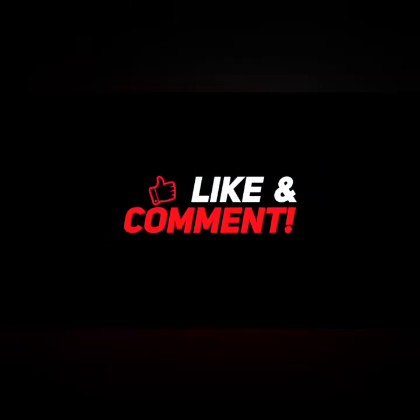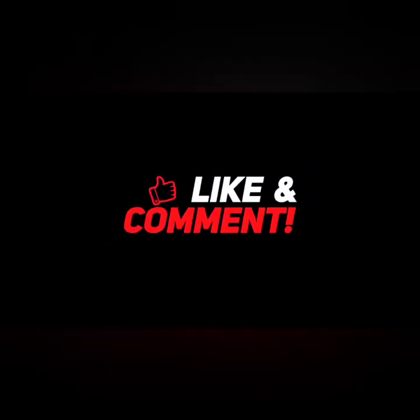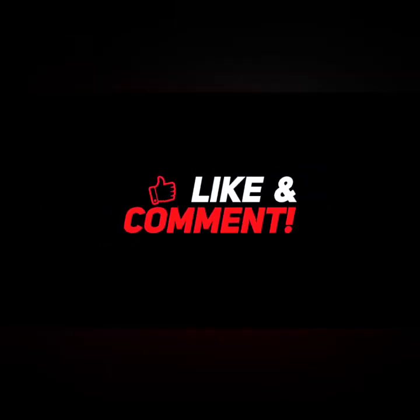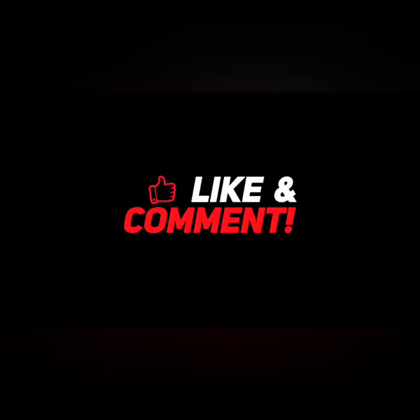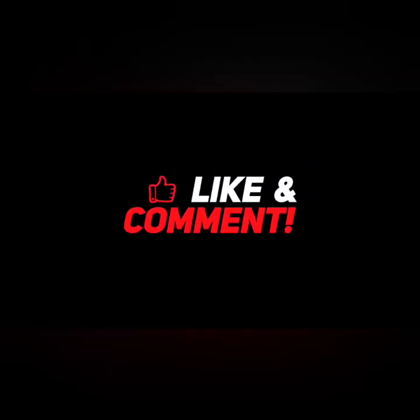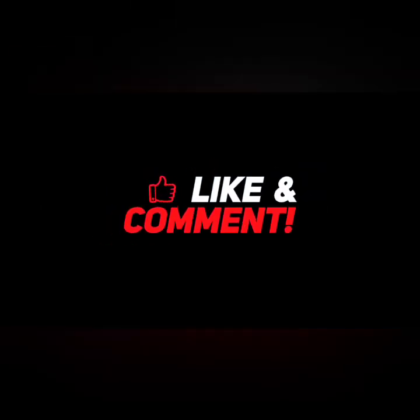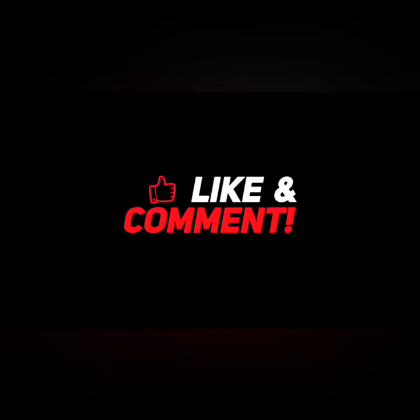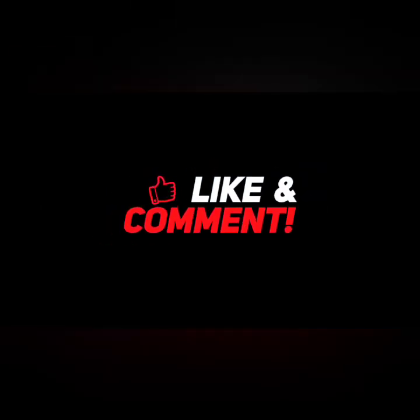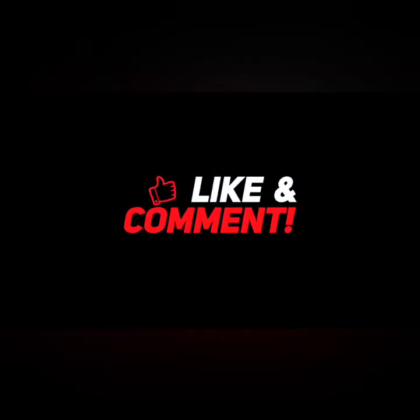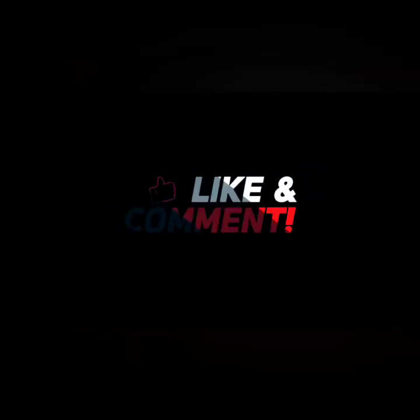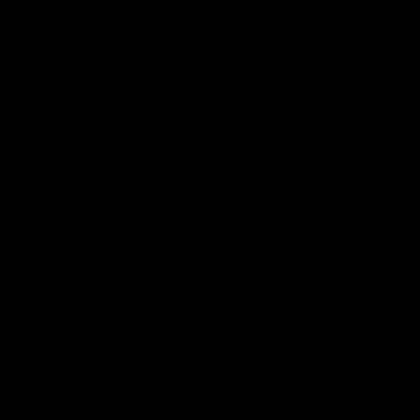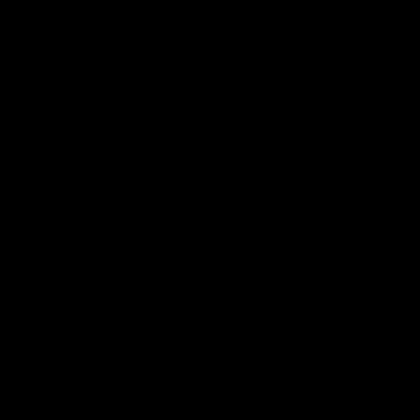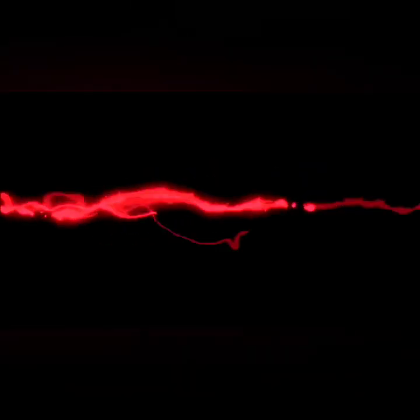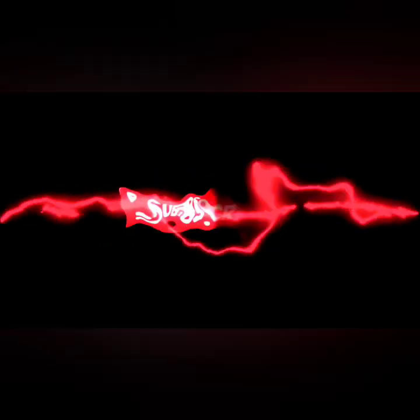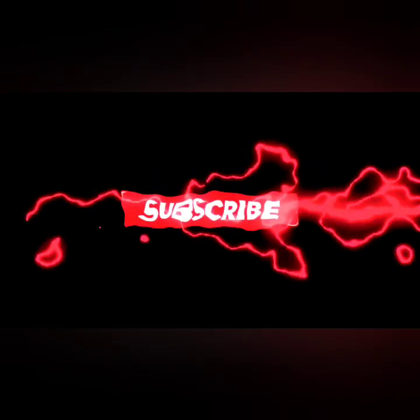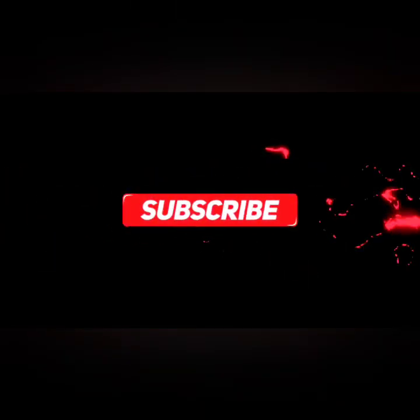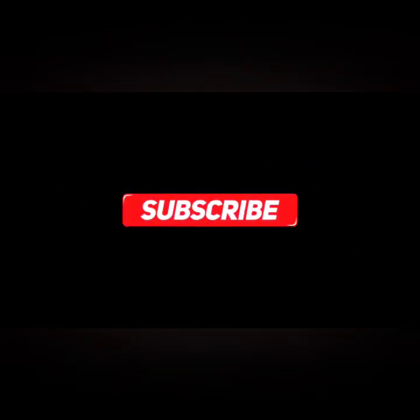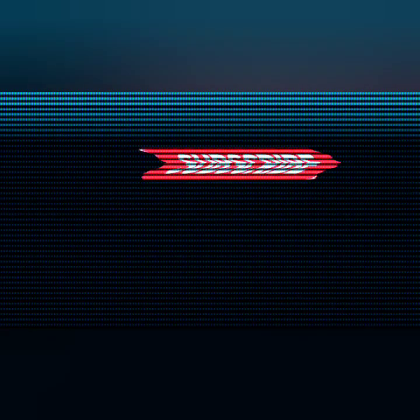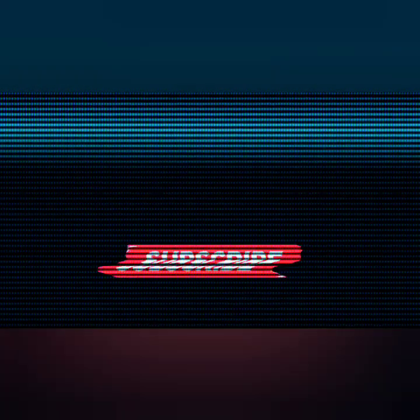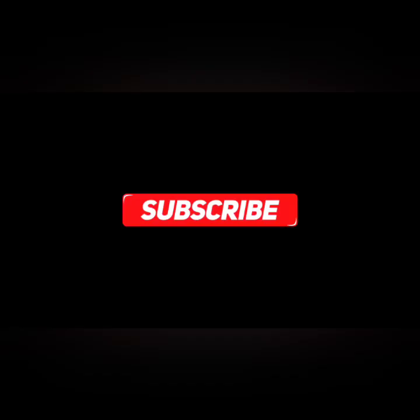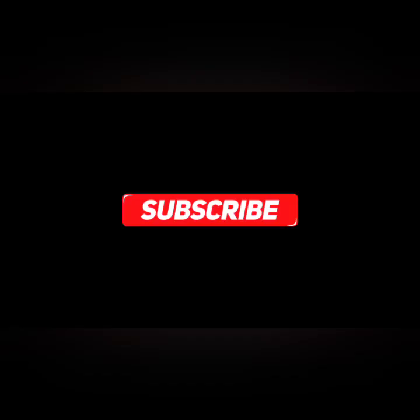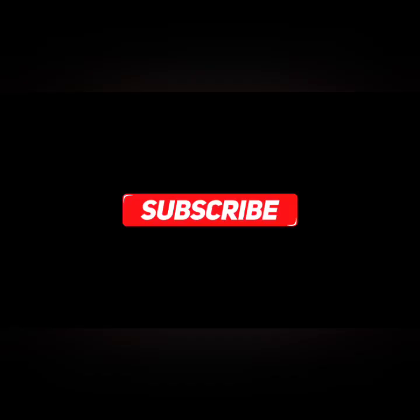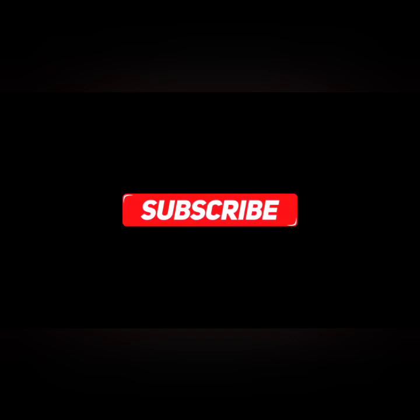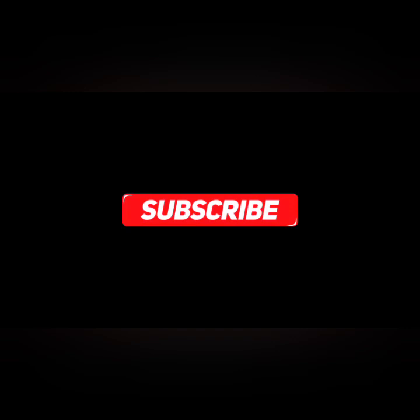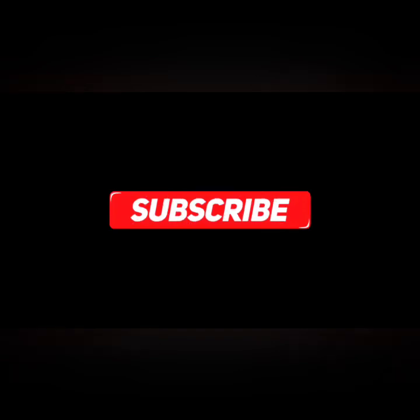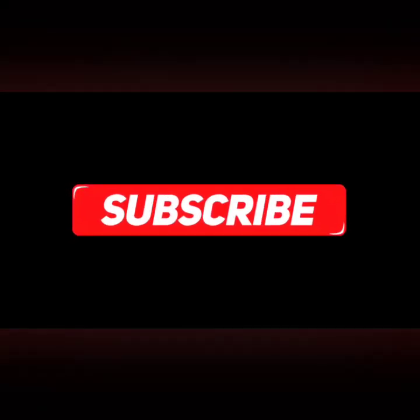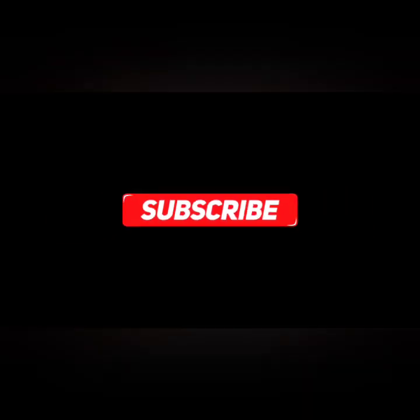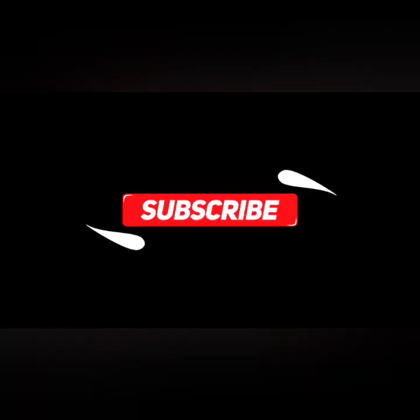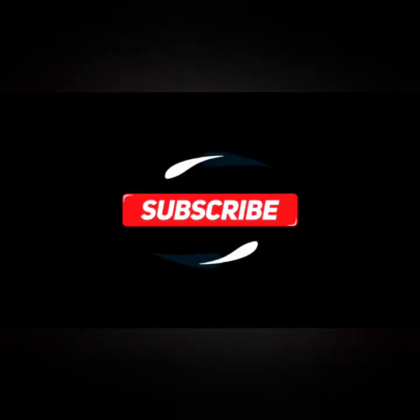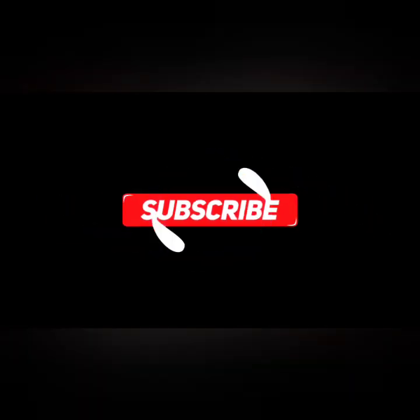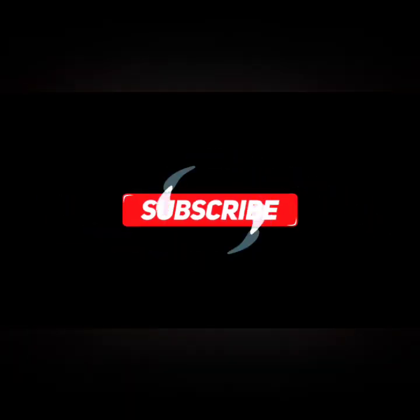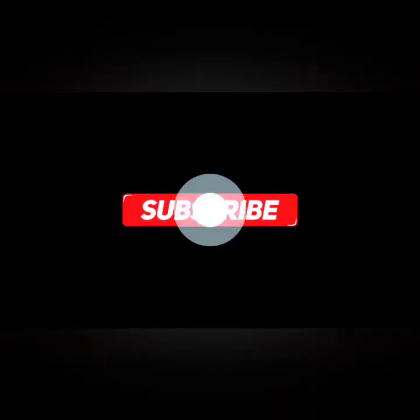Hope you have enjoyed the video. Like, share, and comment your opinion. We'll see you again with a new subject.